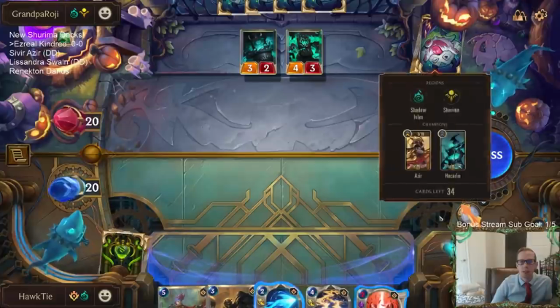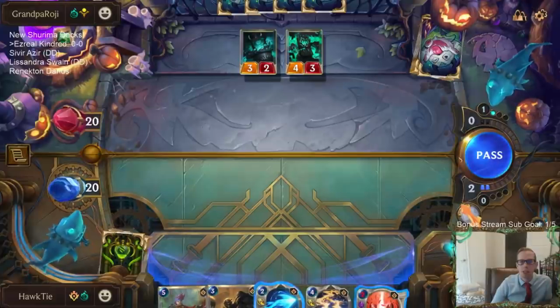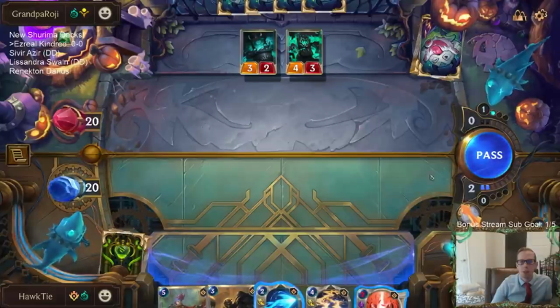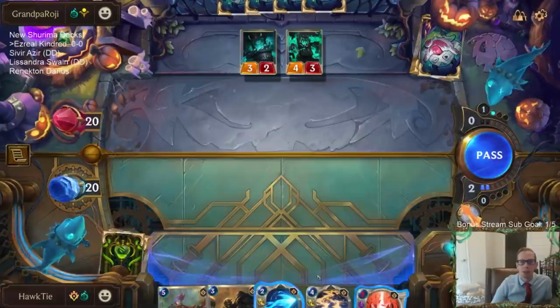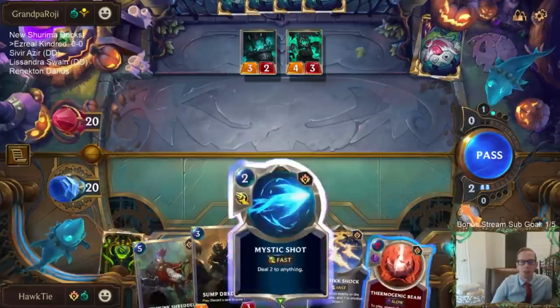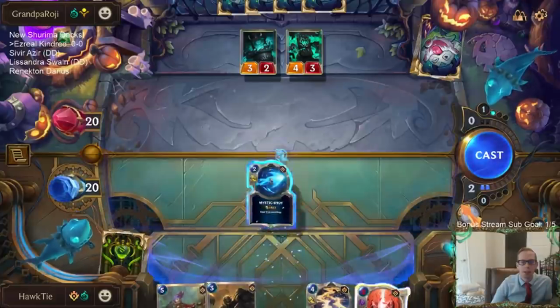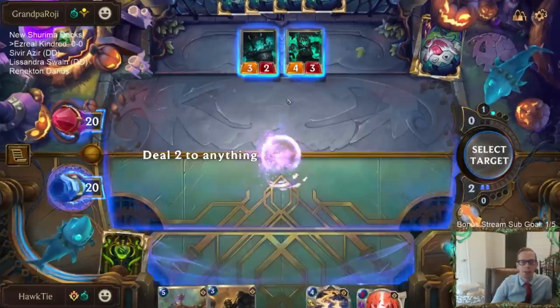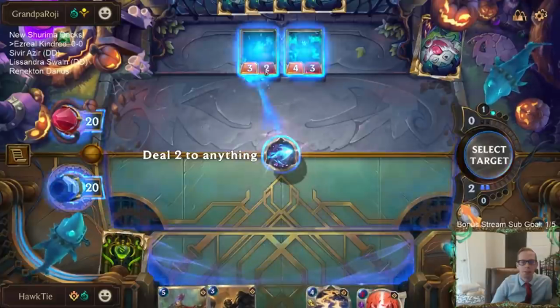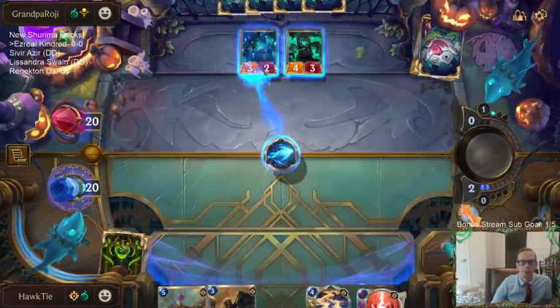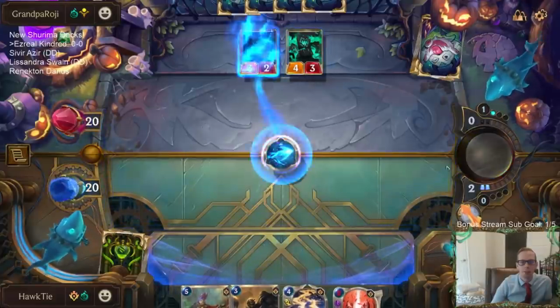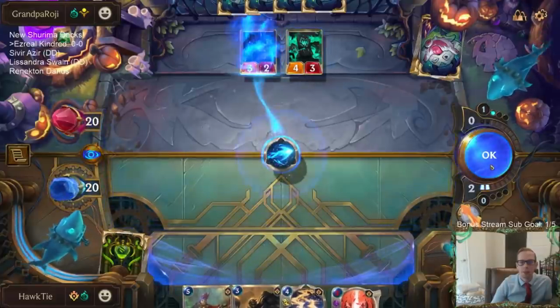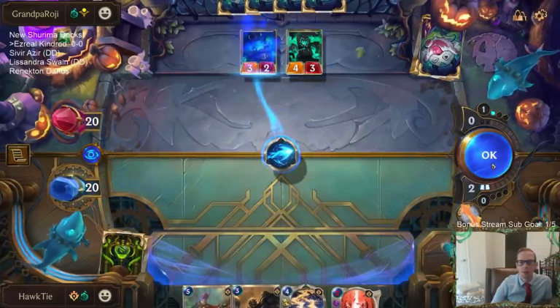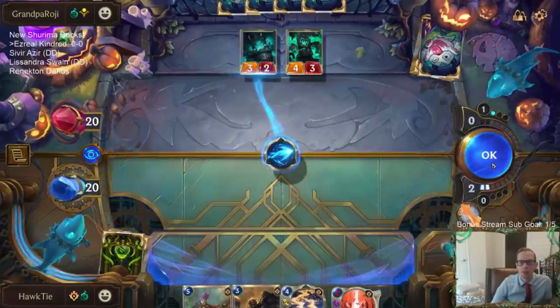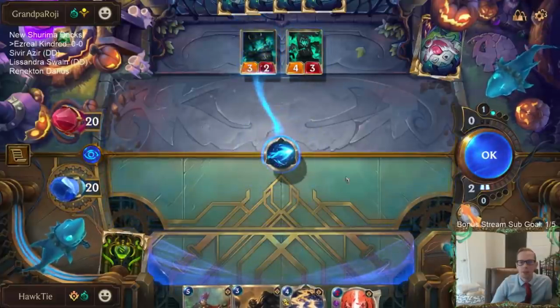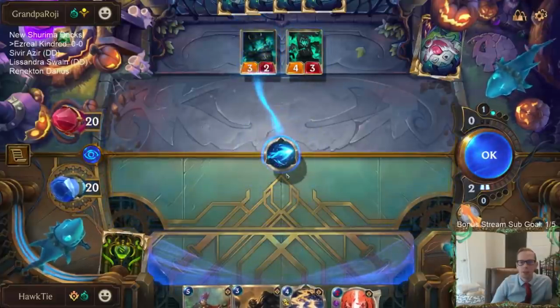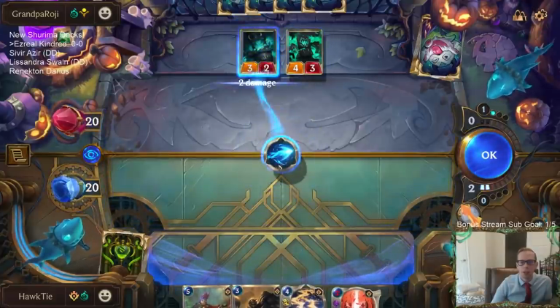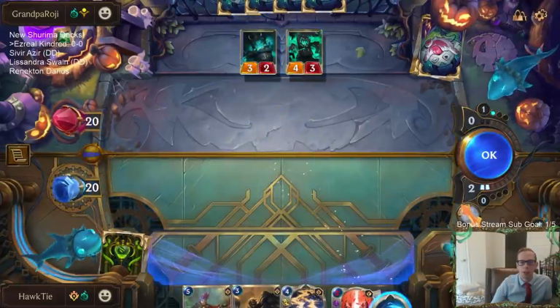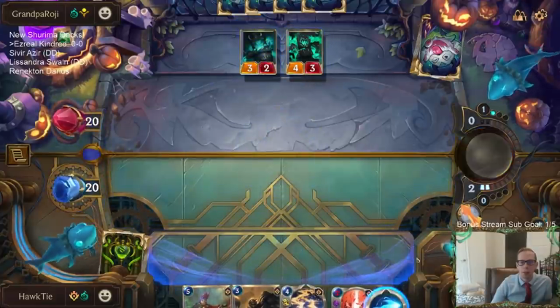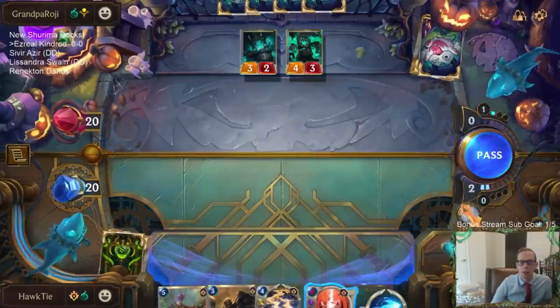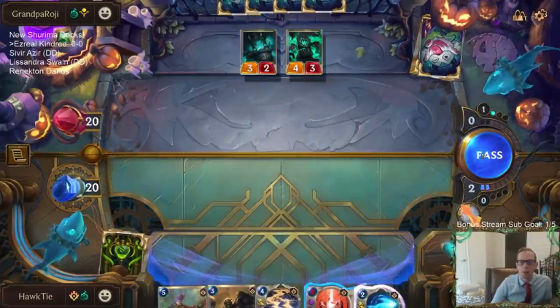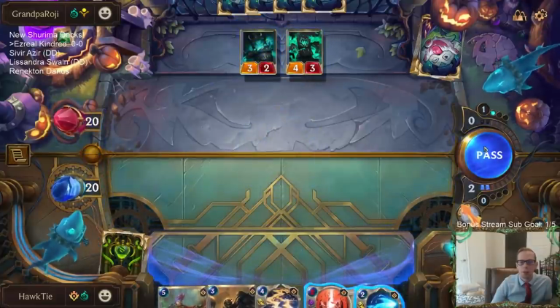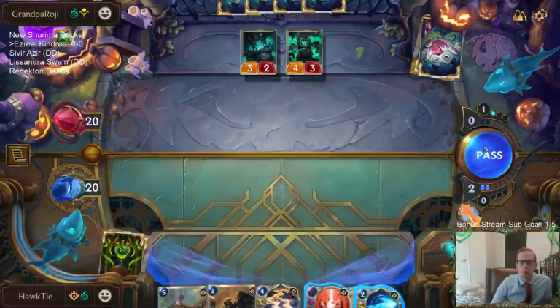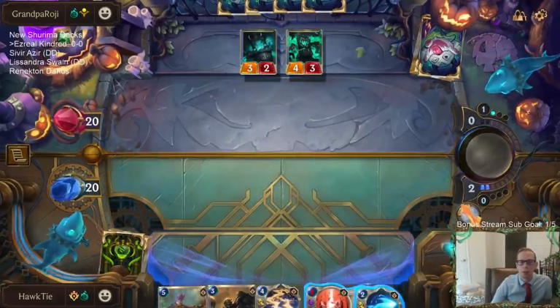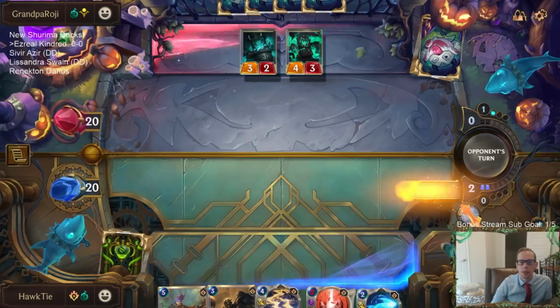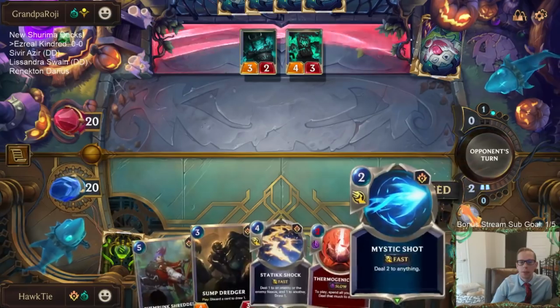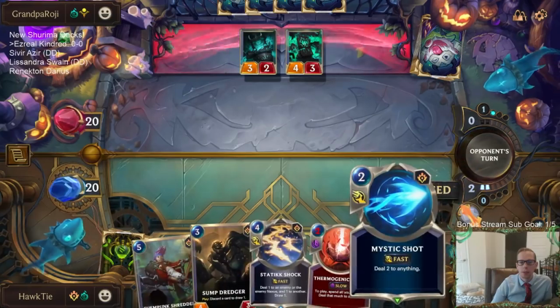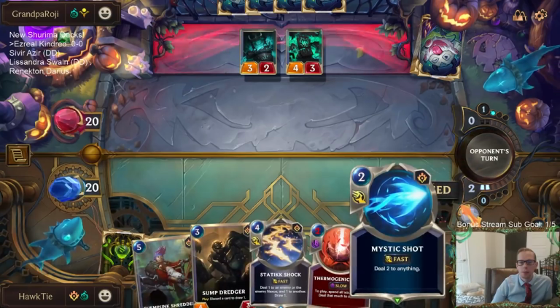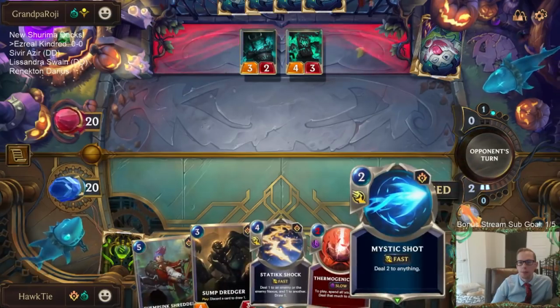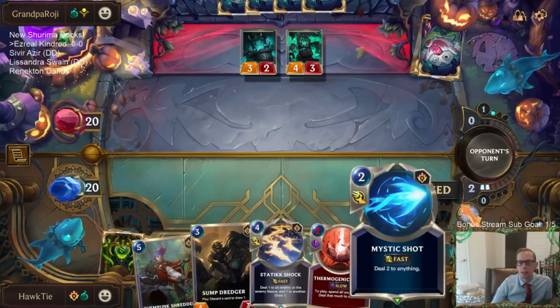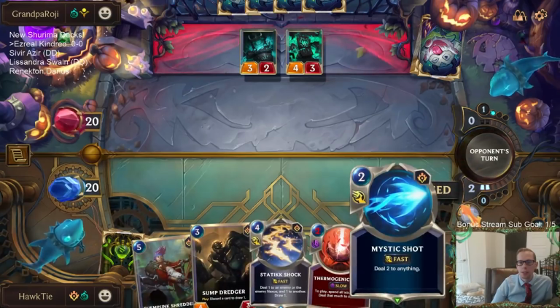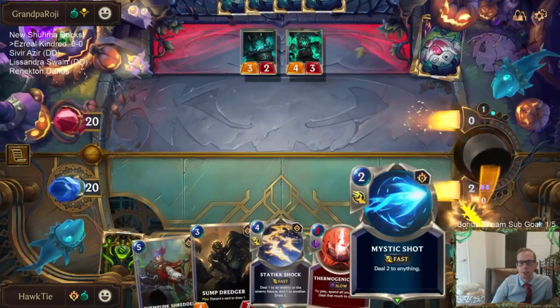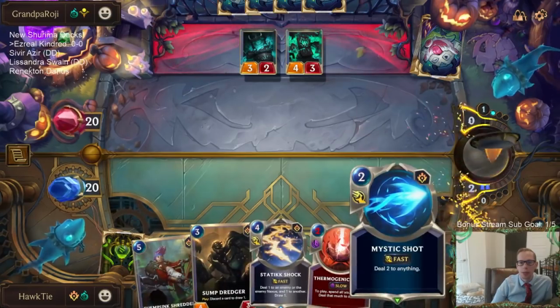I kind of want to use the Thermogenic Beam because it's slow speed instead of the Mystic Shot, but then again Thermogenic Beam does kill Hecarim. Hecarim's kind of a problem. Final answer — I'm just going to pass.